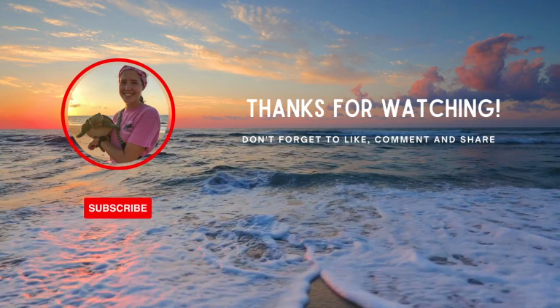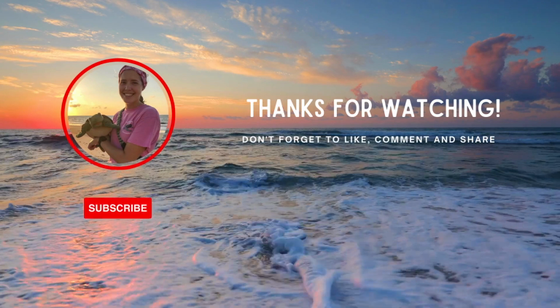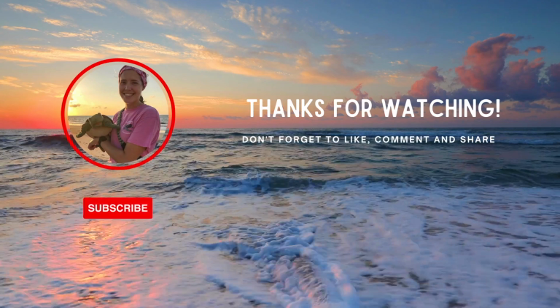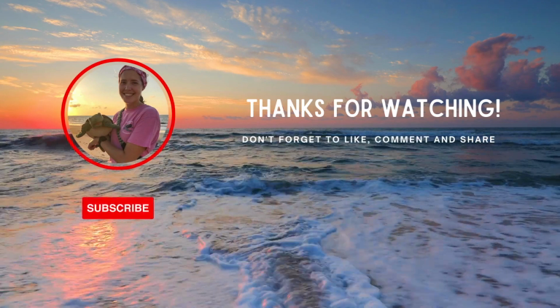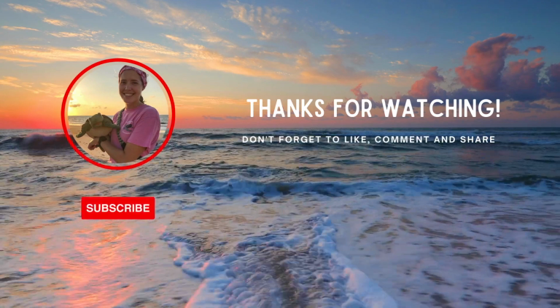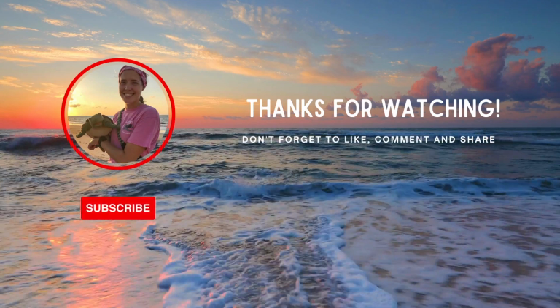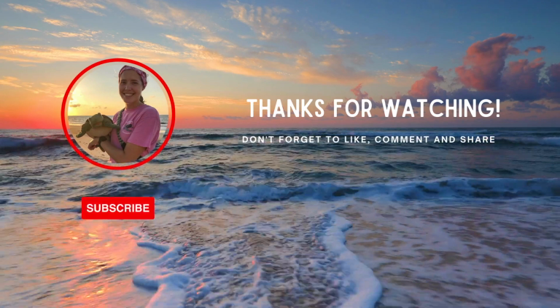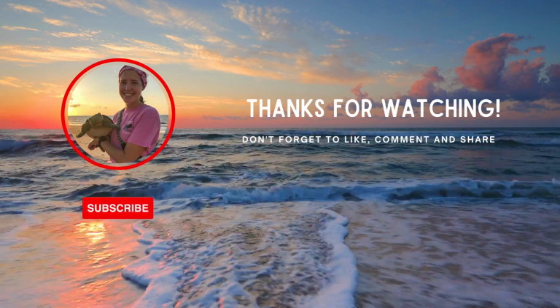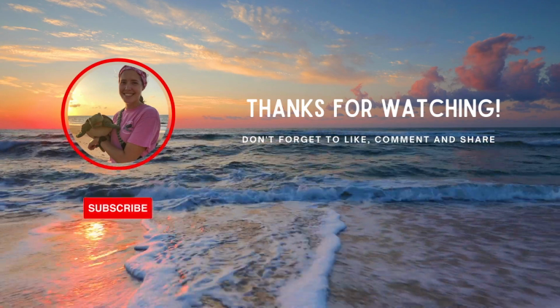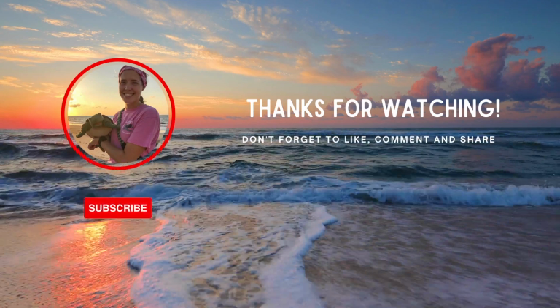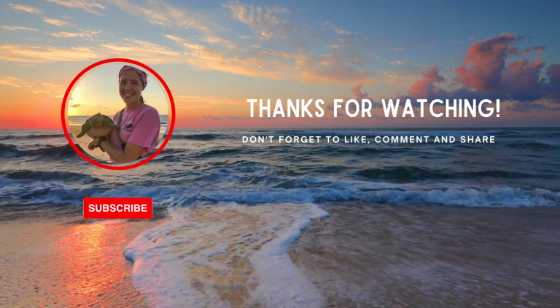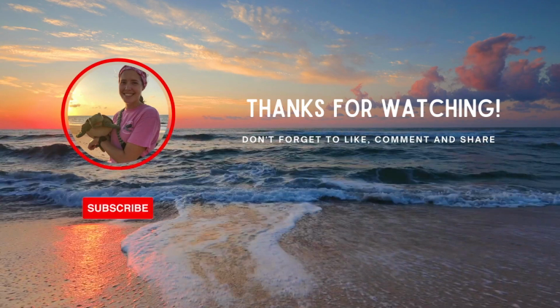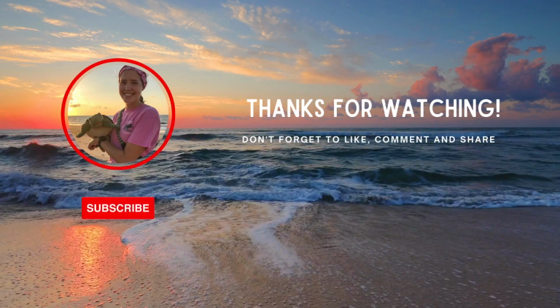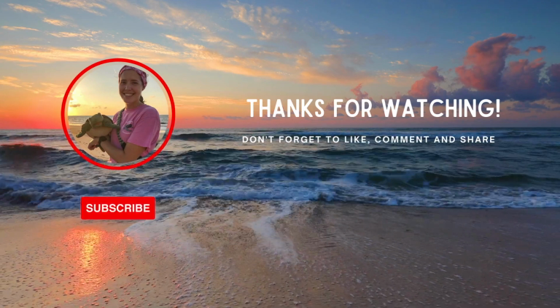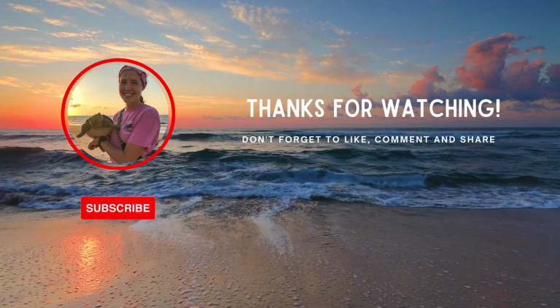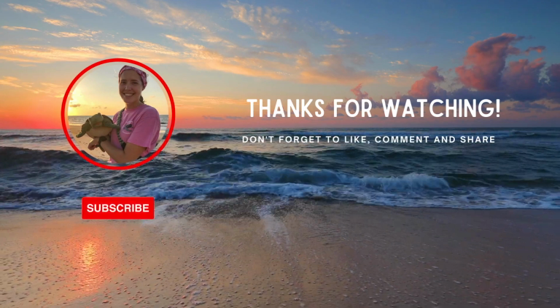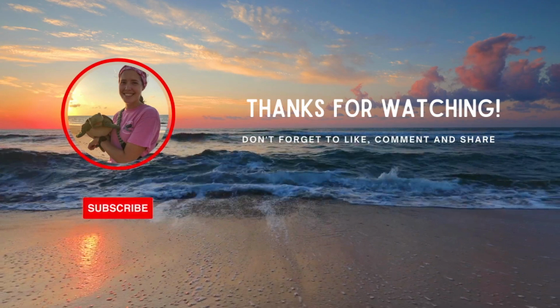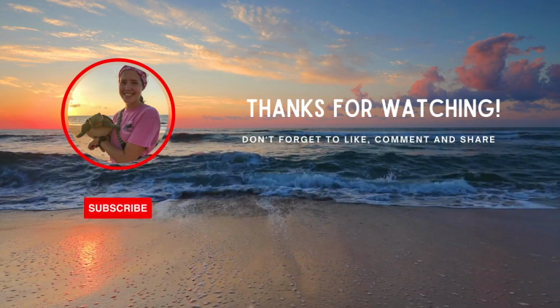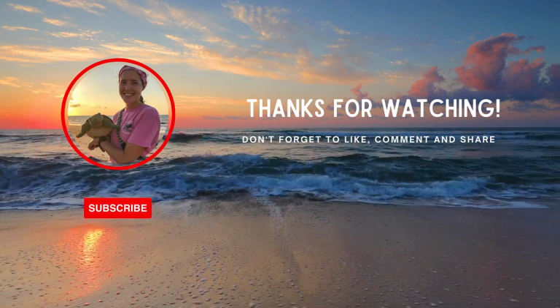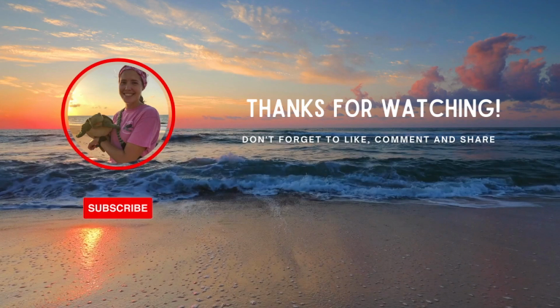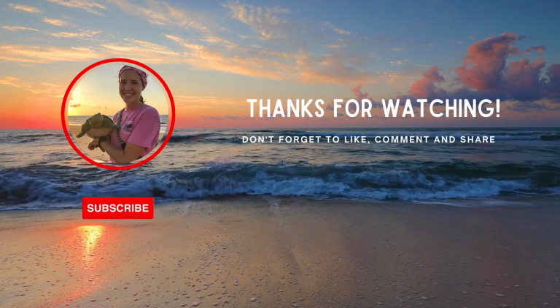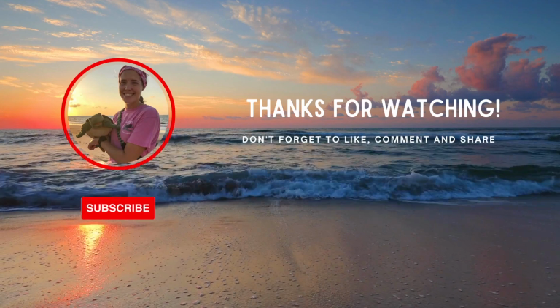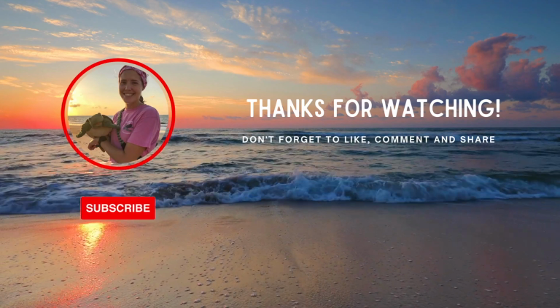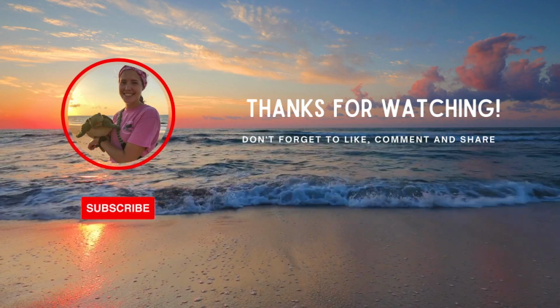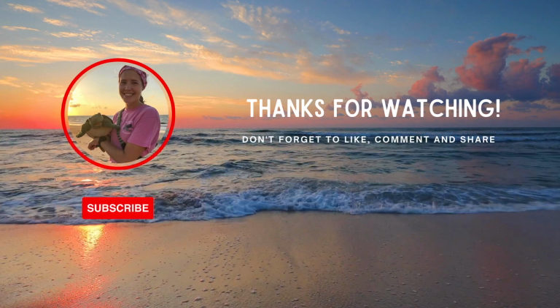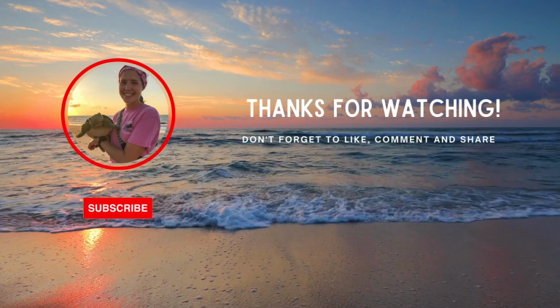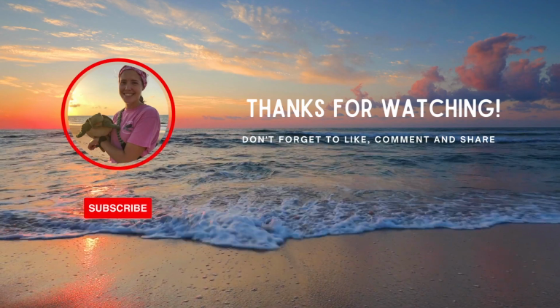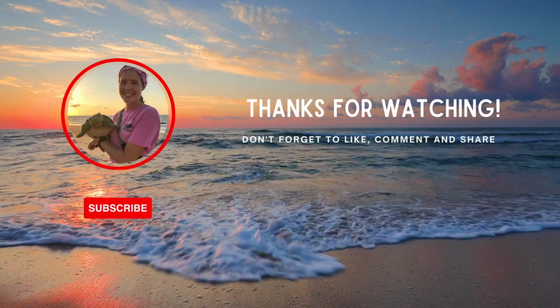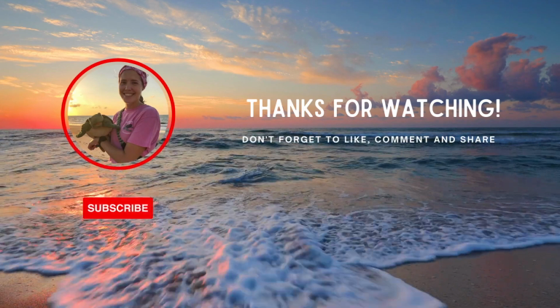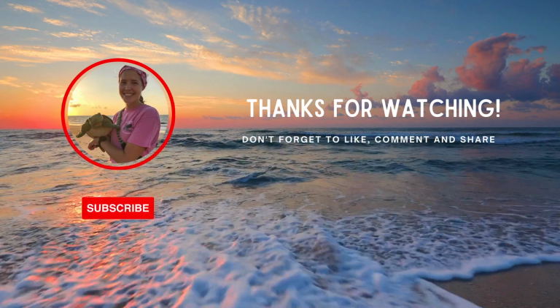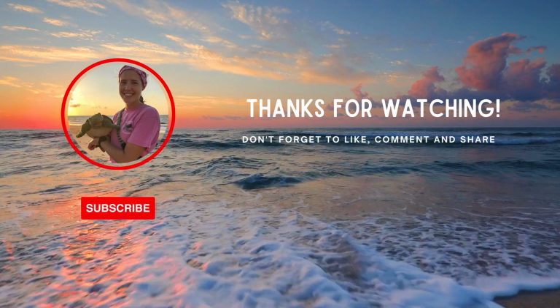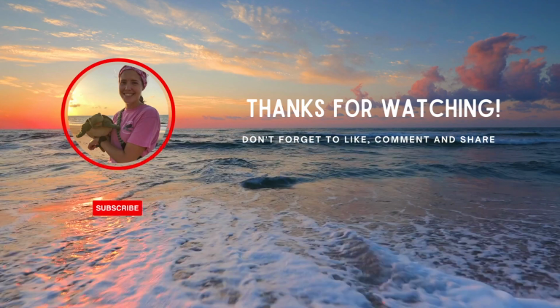Thanks so much for watching. Don't forget to like, comment, share, and subscribe to the channel for more turtly awesome content.